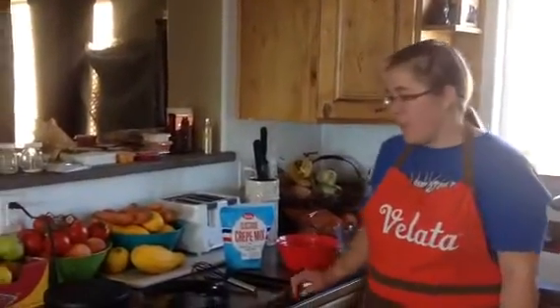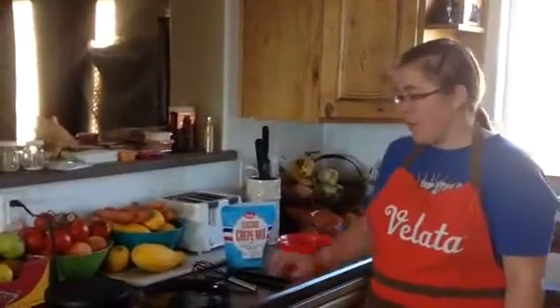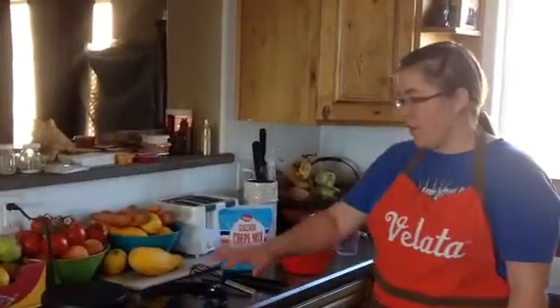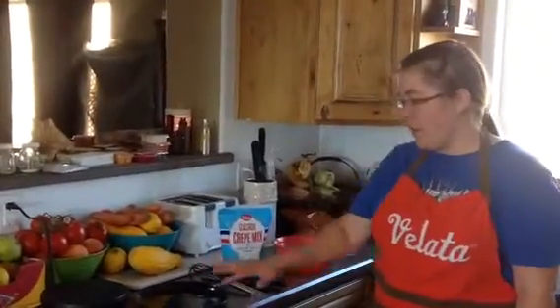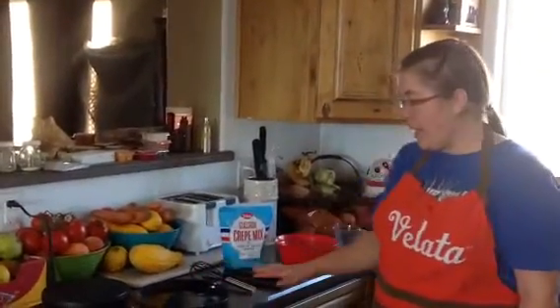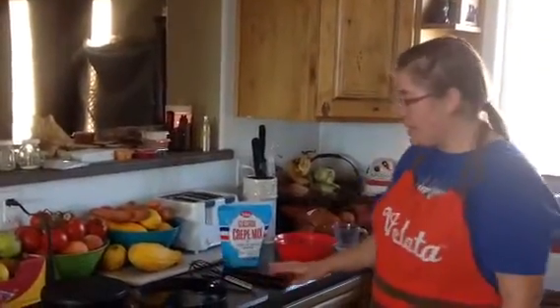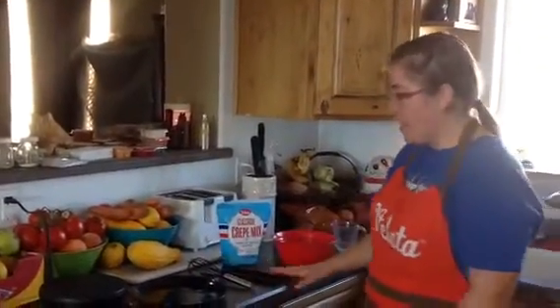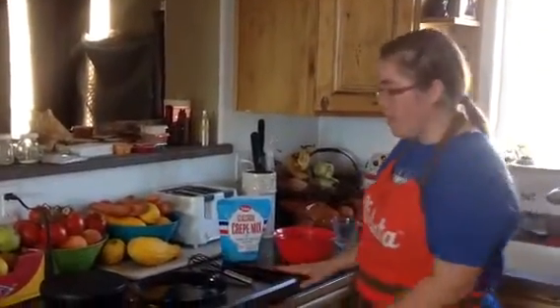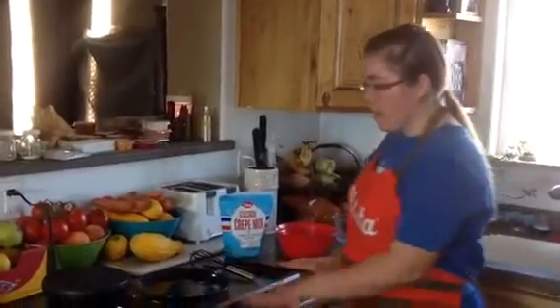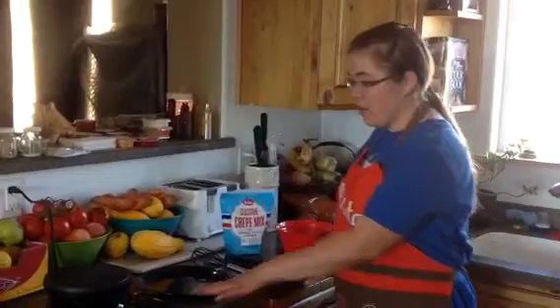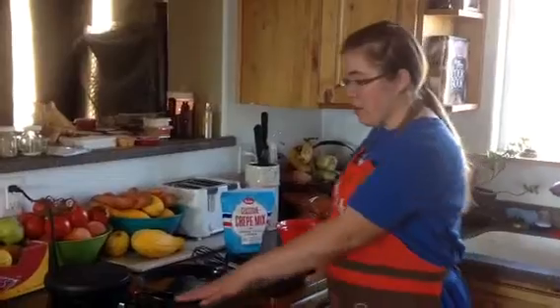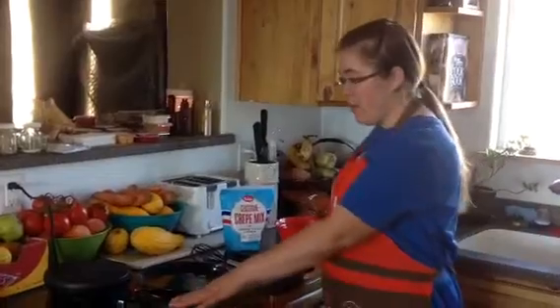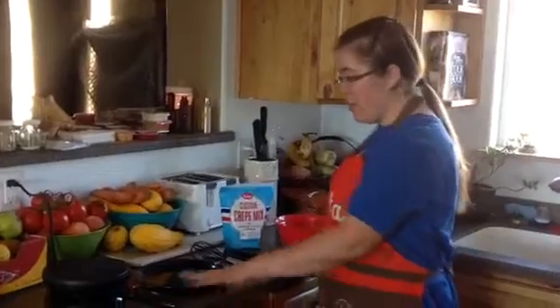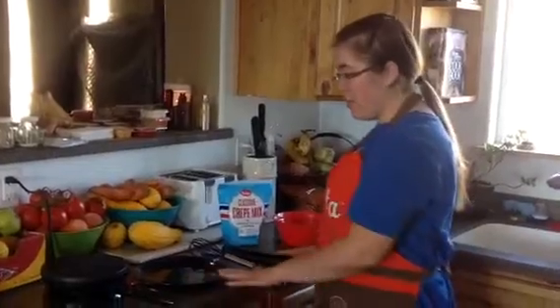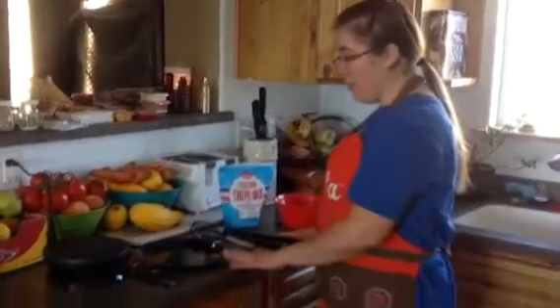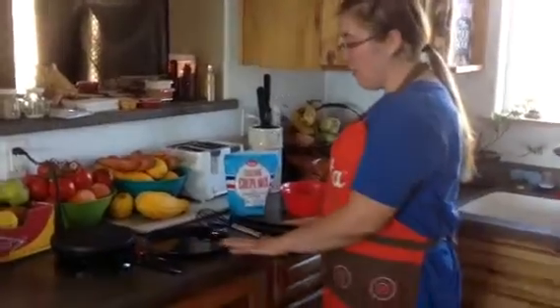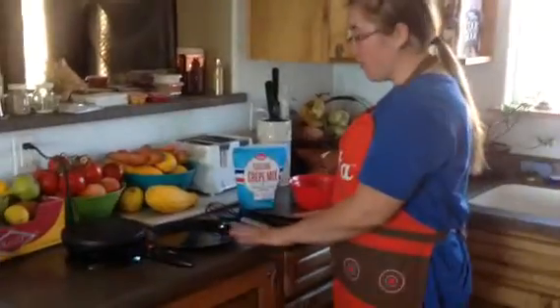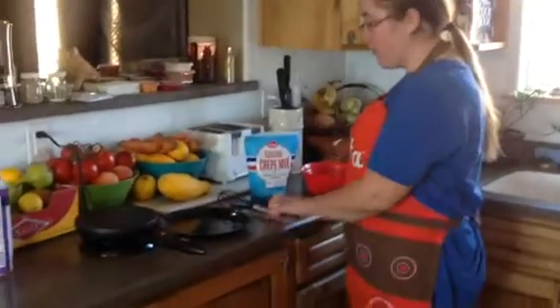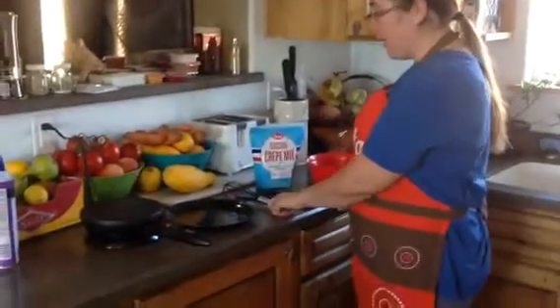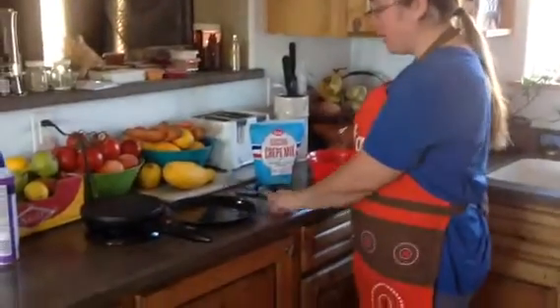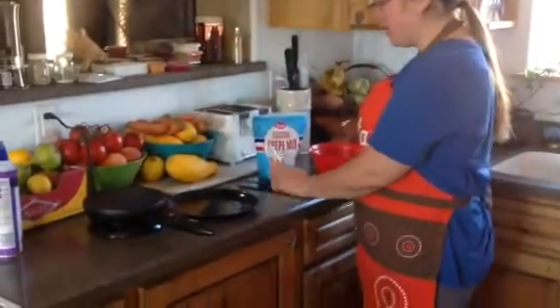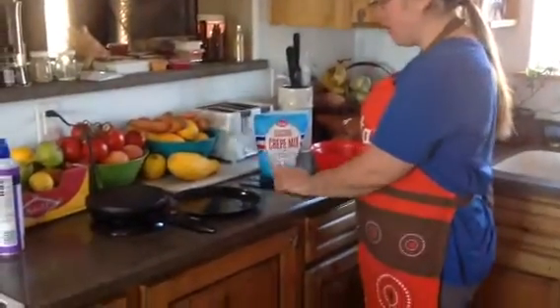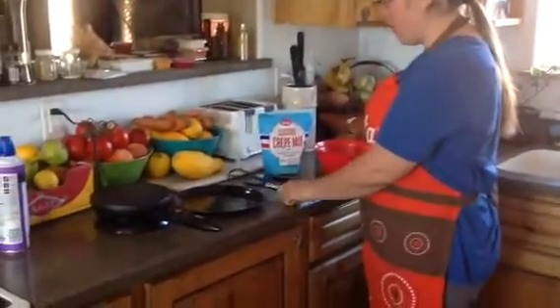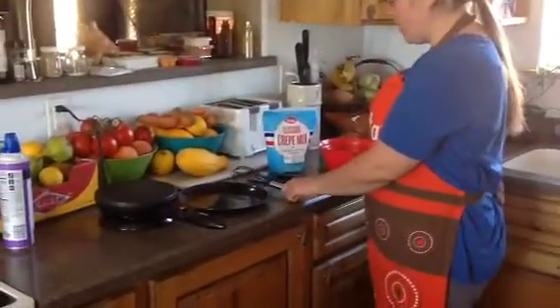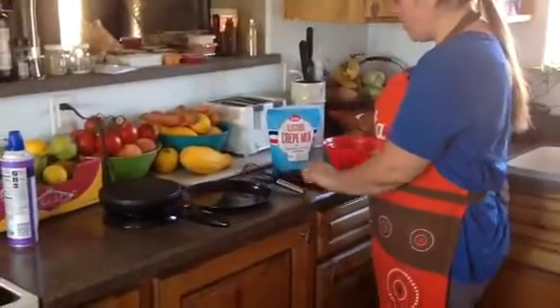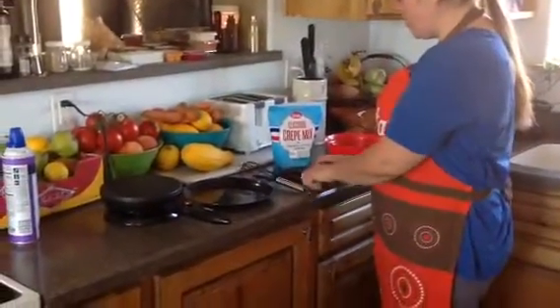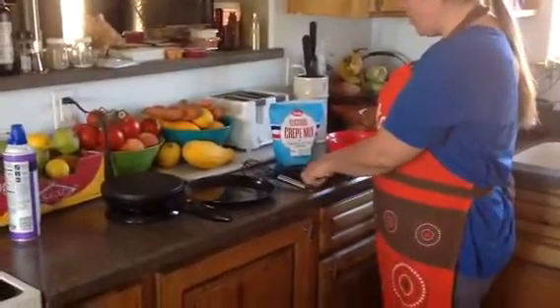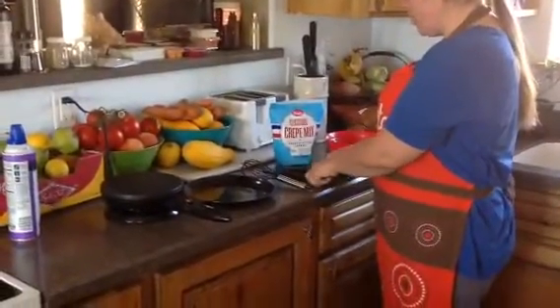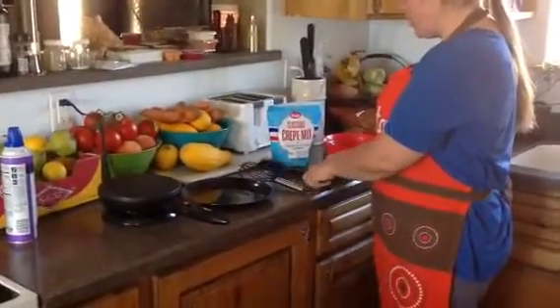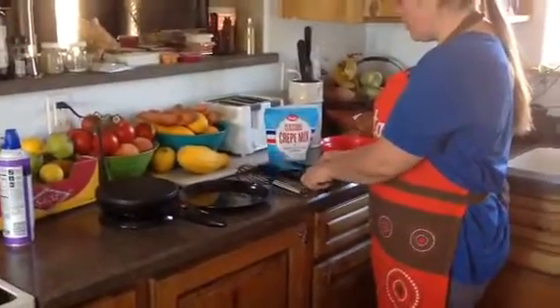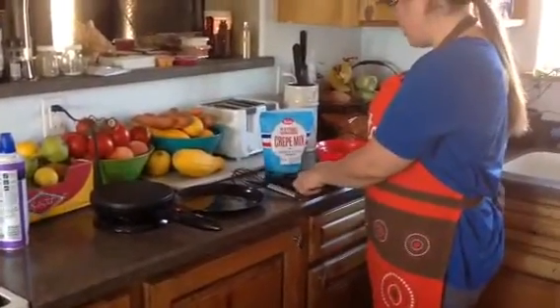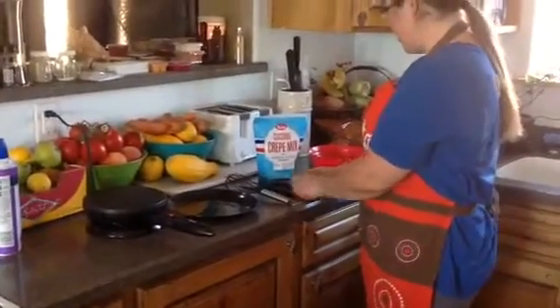With the crepe maker set, you get your crepe maker, your little crepe plate, your whisk, and two of these little spatulas.